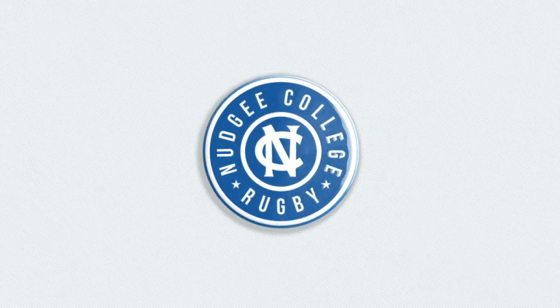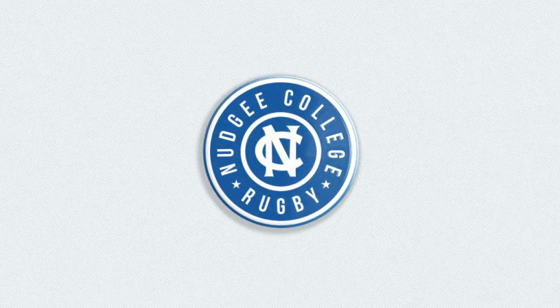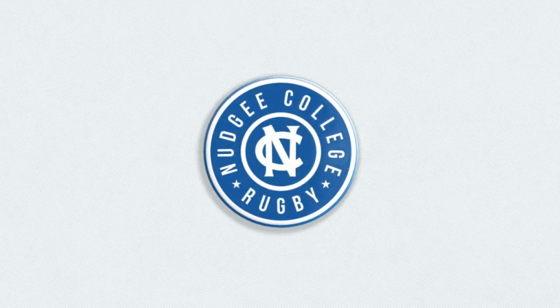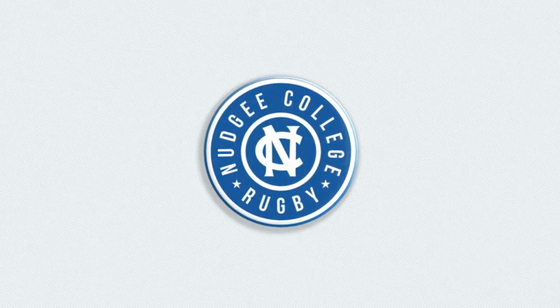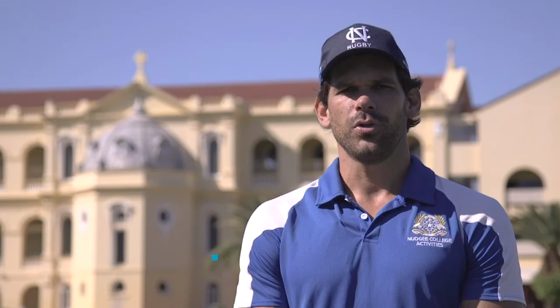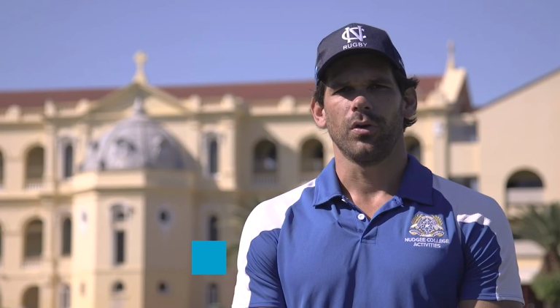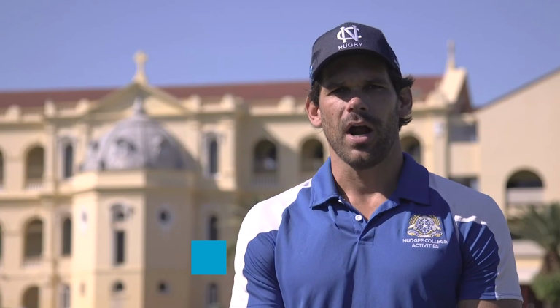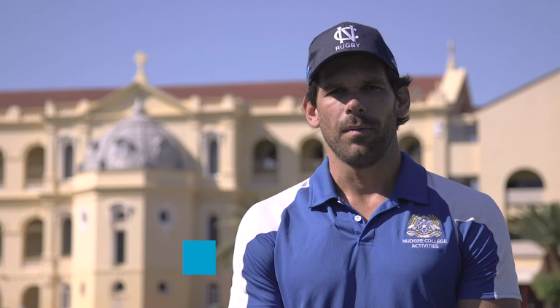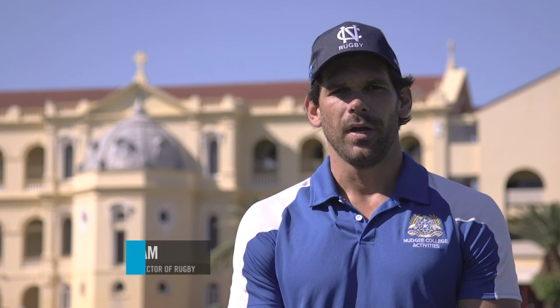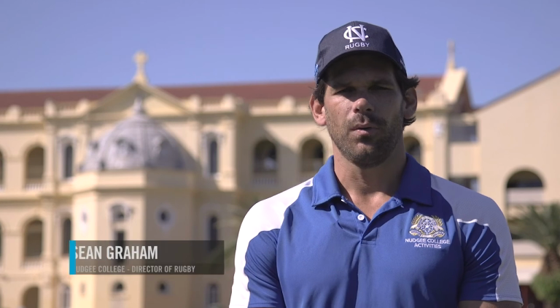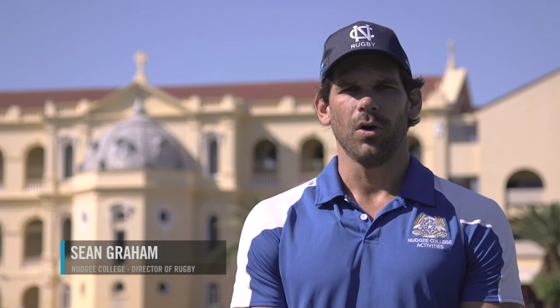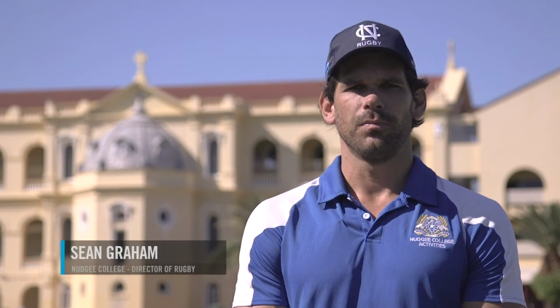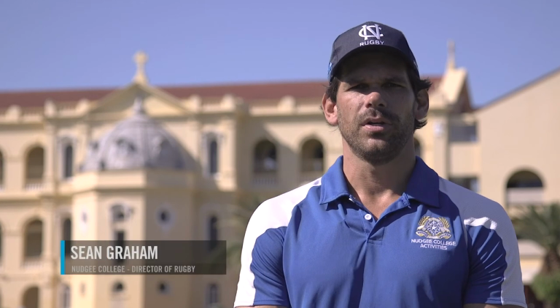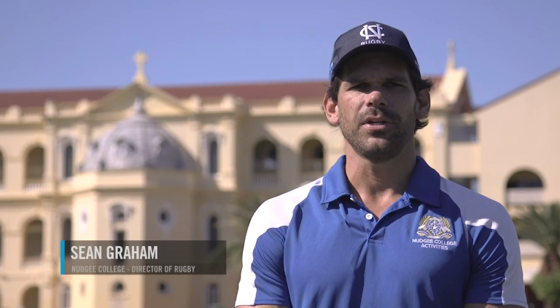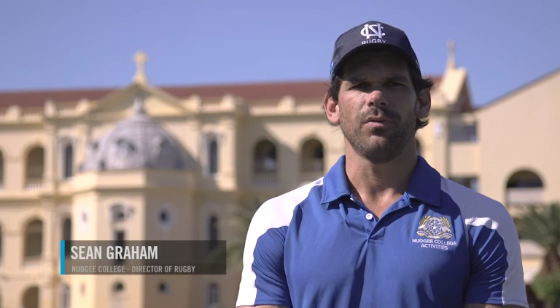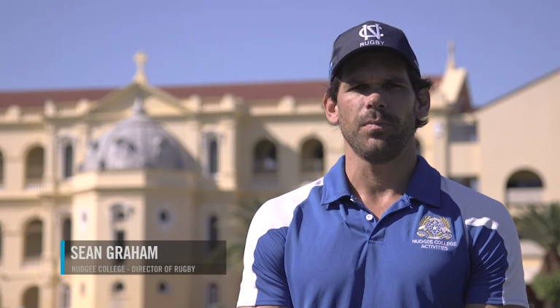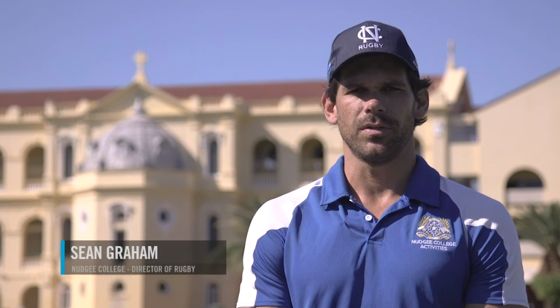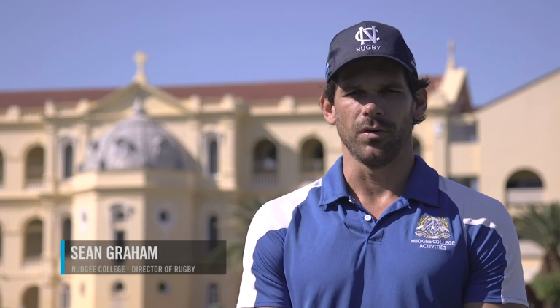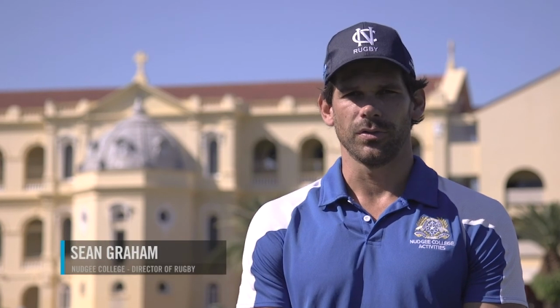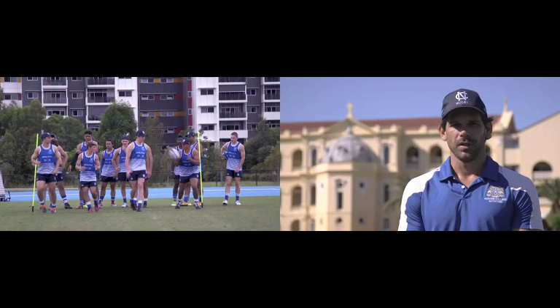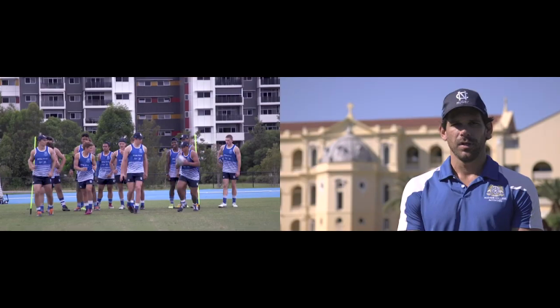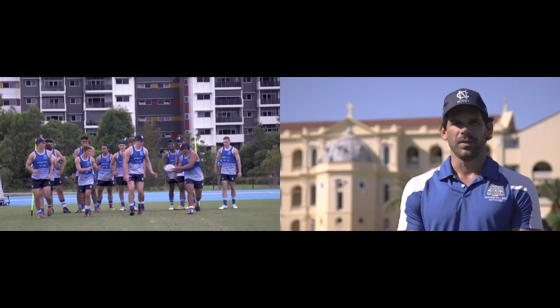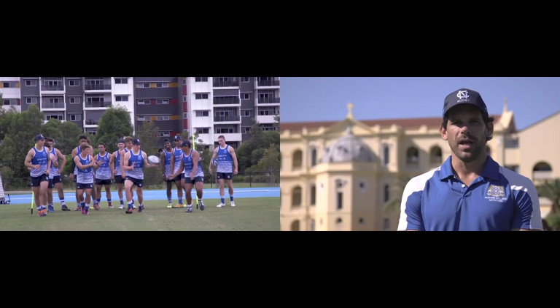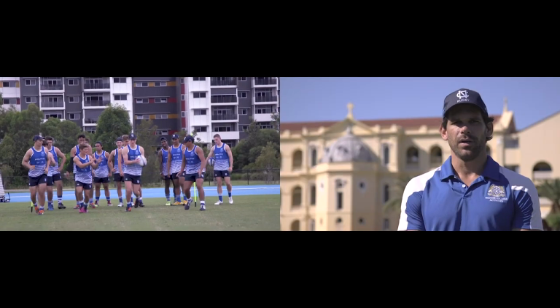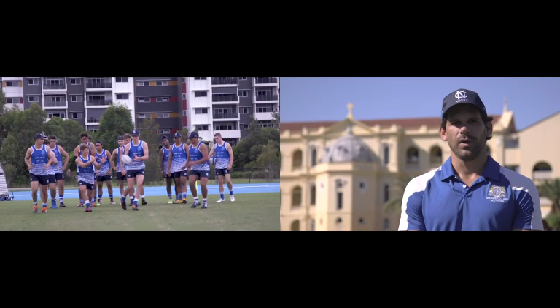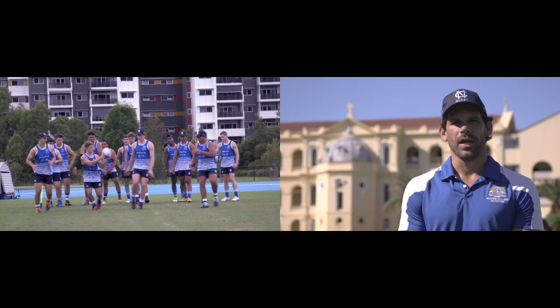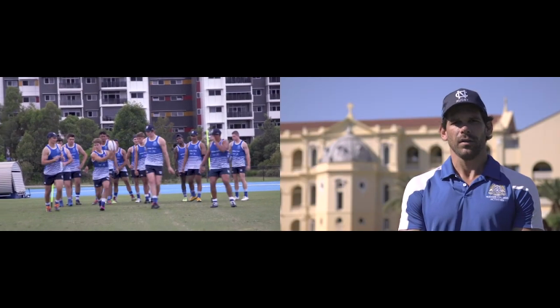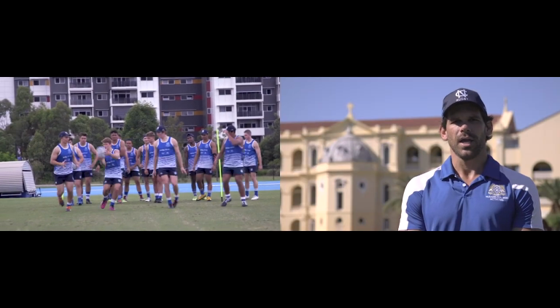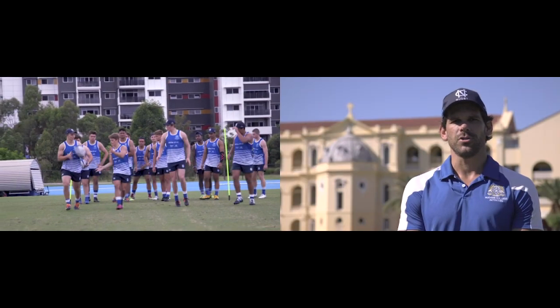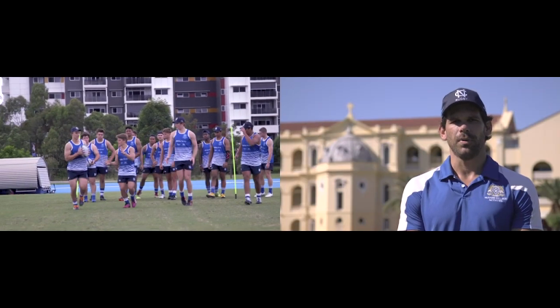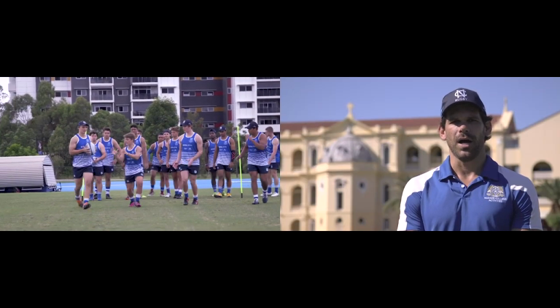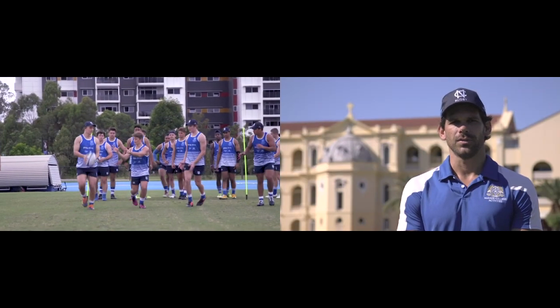Hi, I'm Sean Graham, and welcome to Nudgy Rugby Skills. Today we're looking at catch and pass.